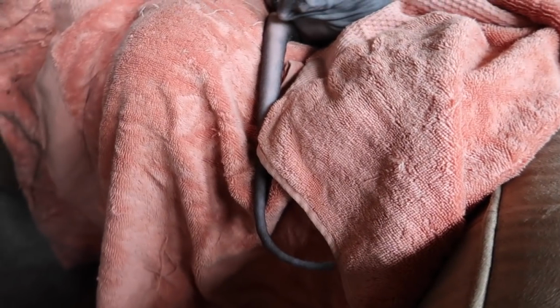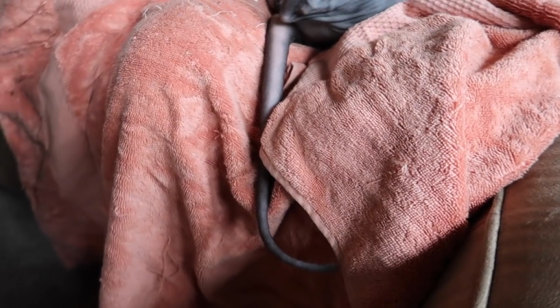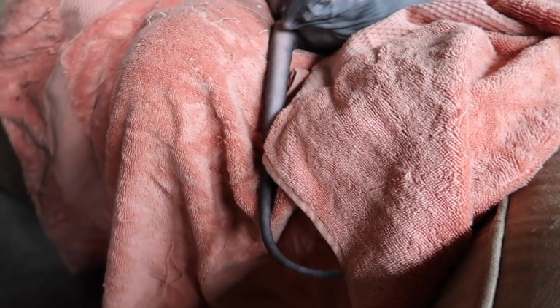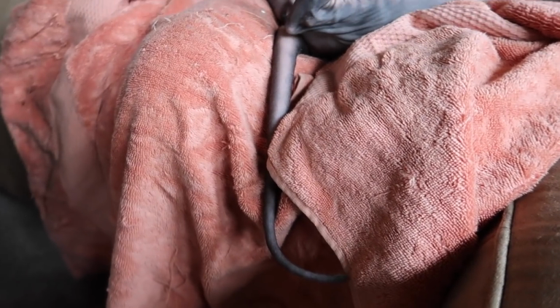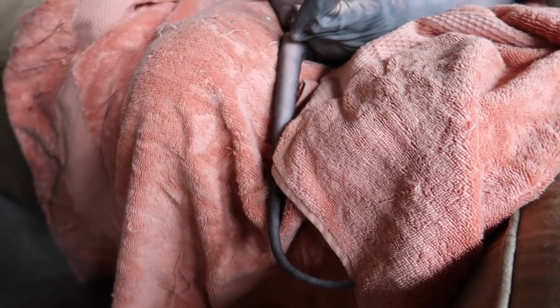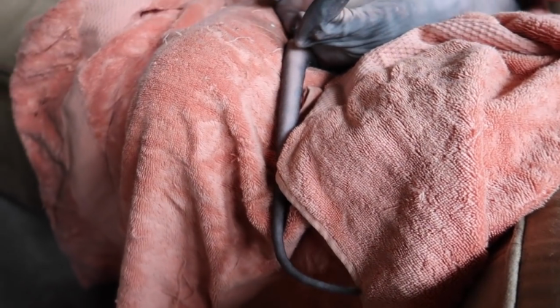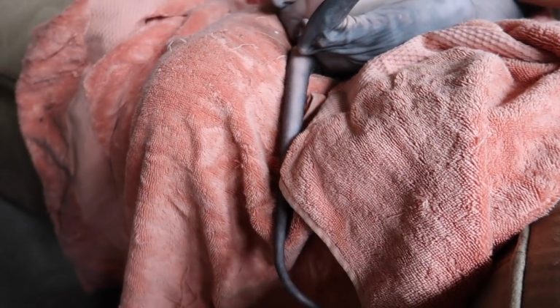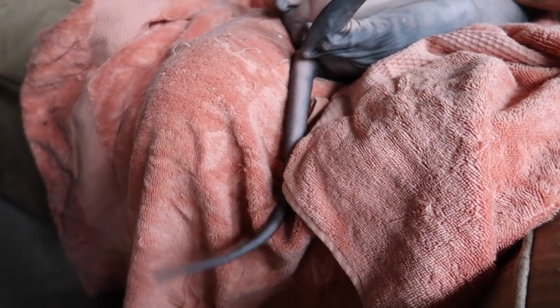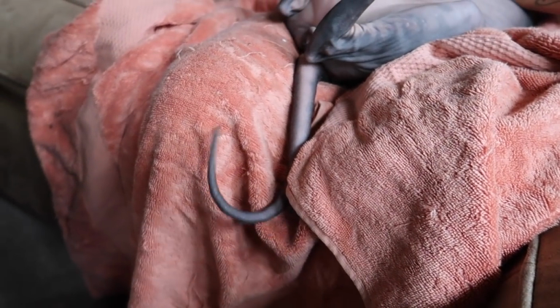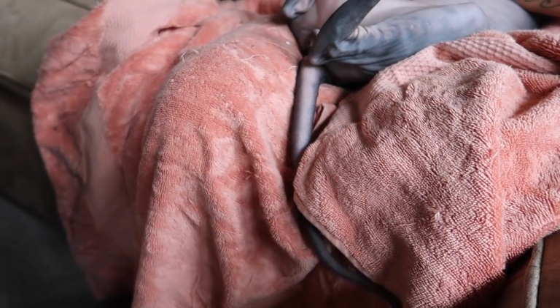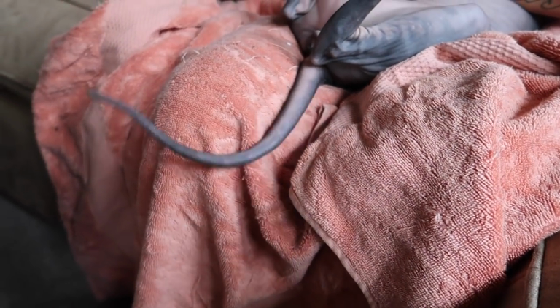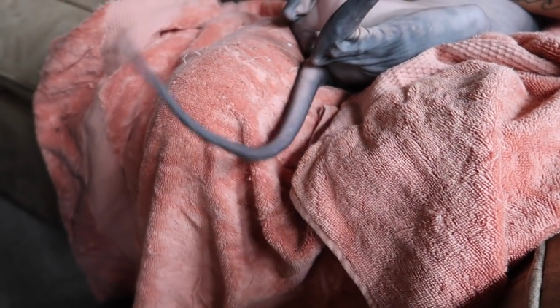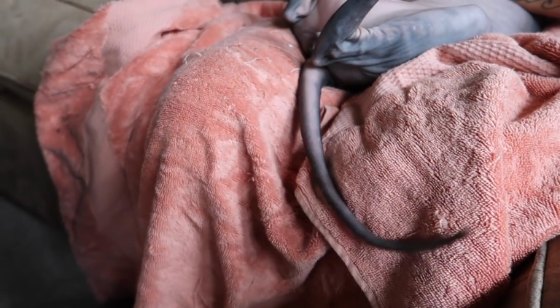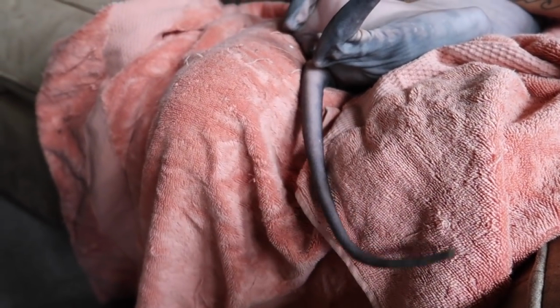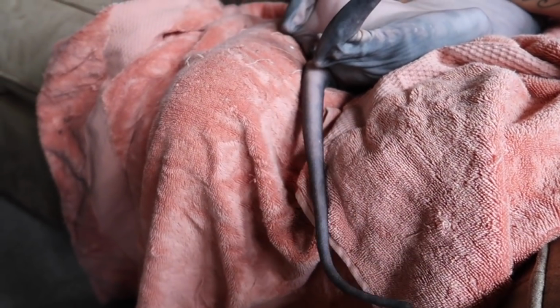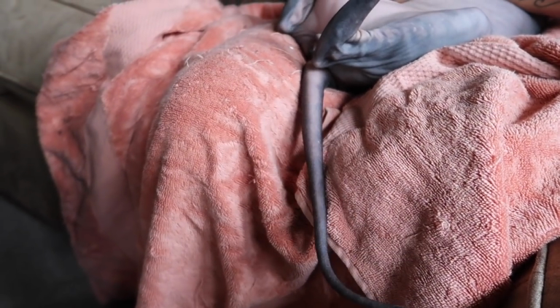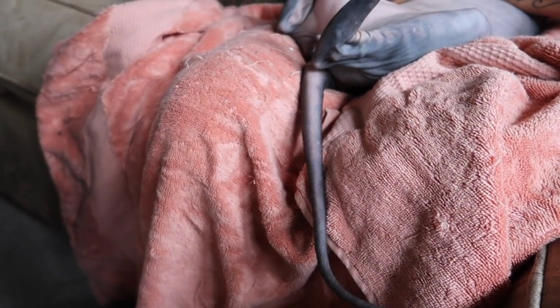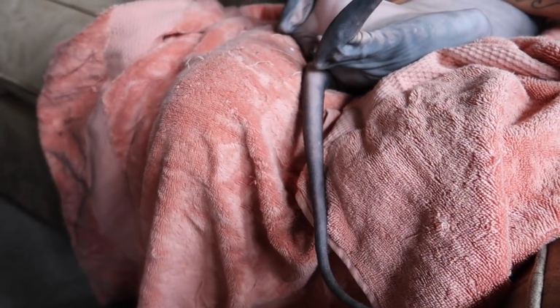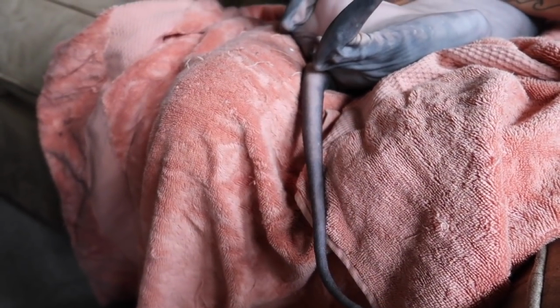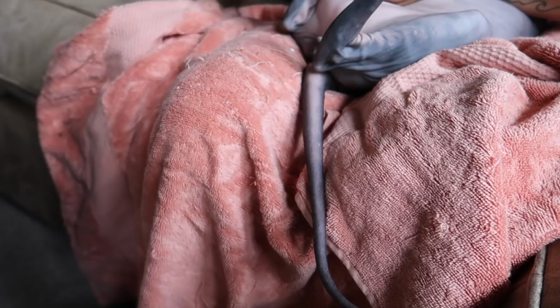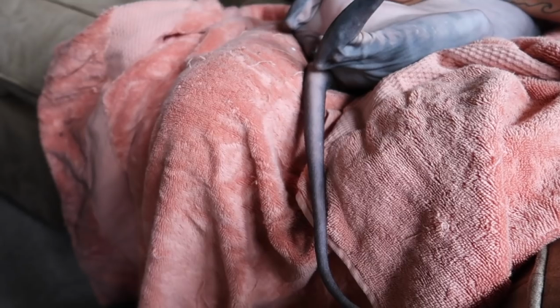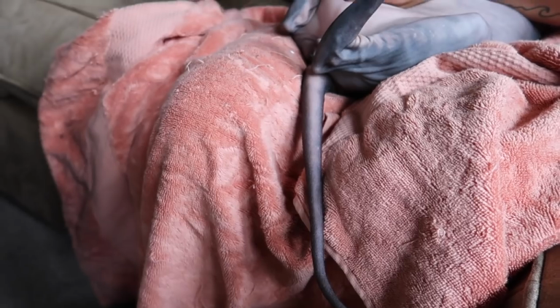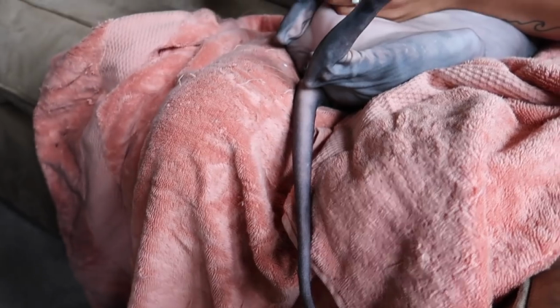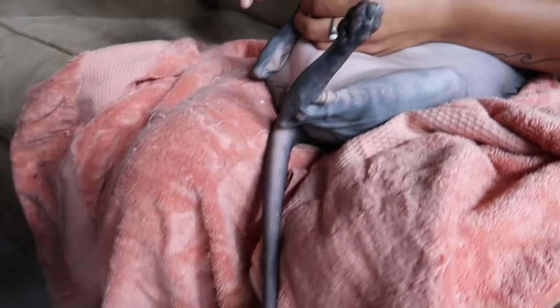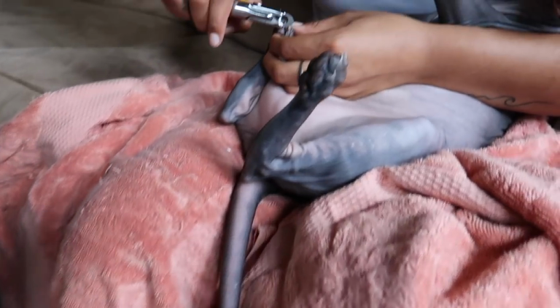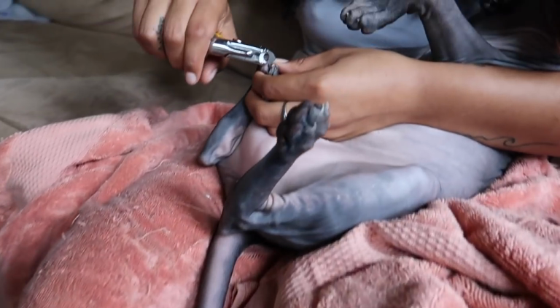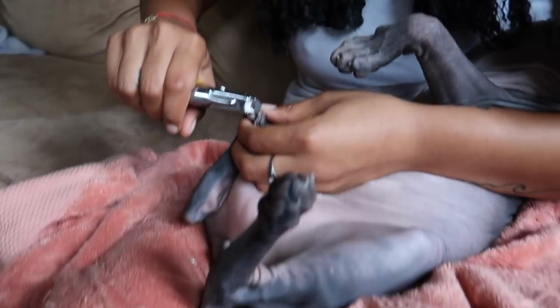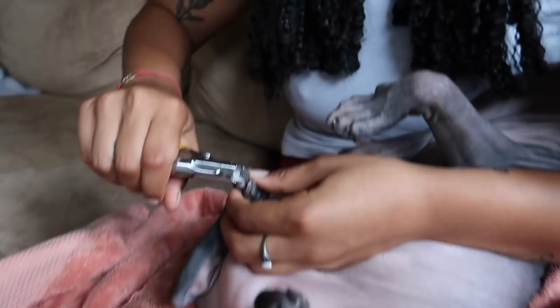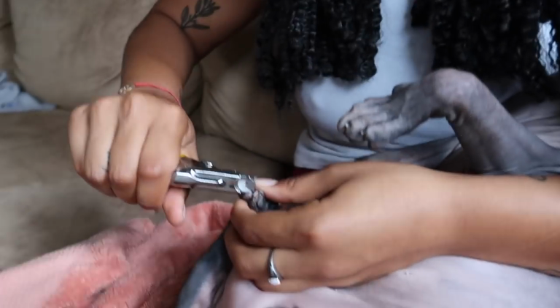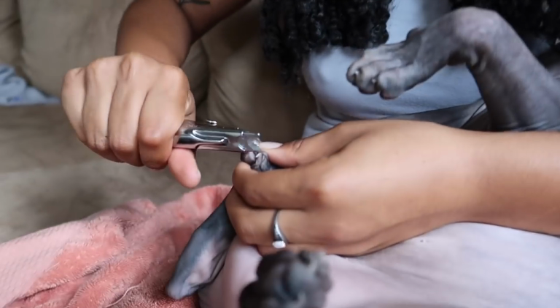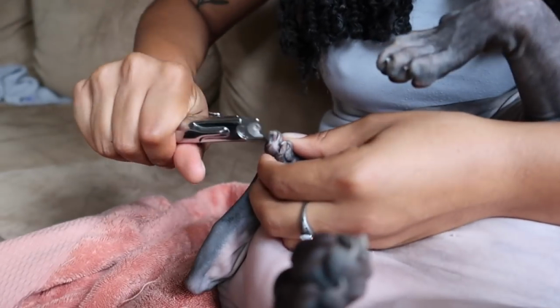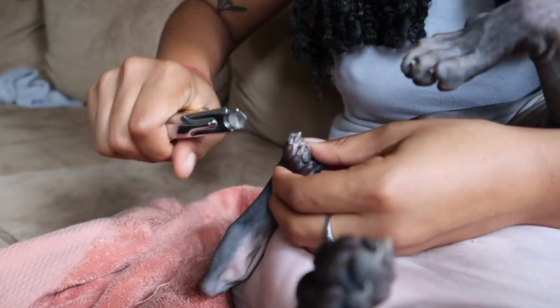He really hates the back part — see his tail? When his tail starts going, that's how you know time is almost up.